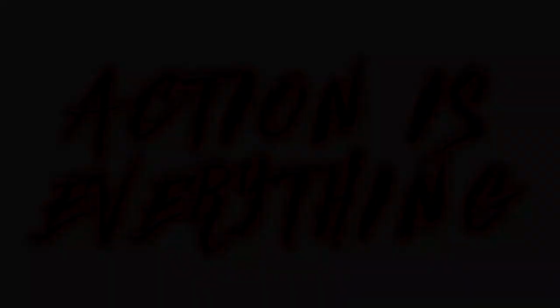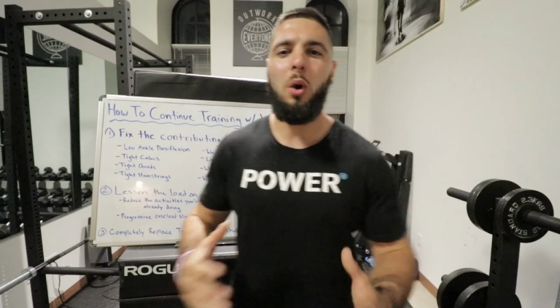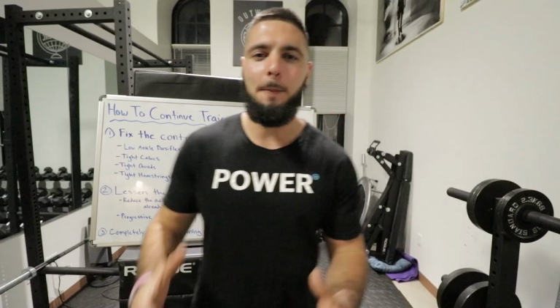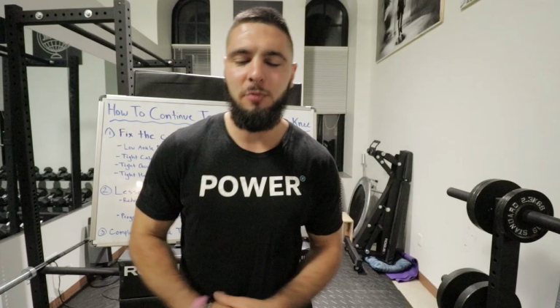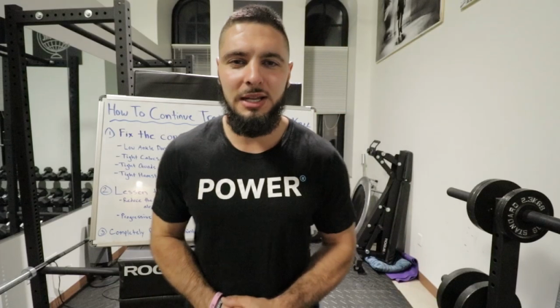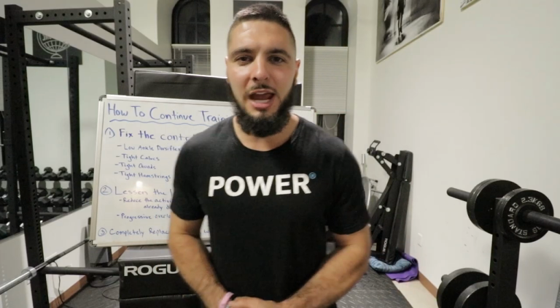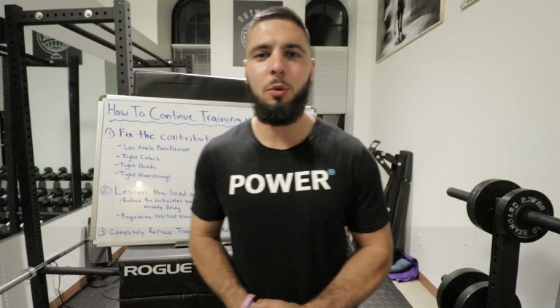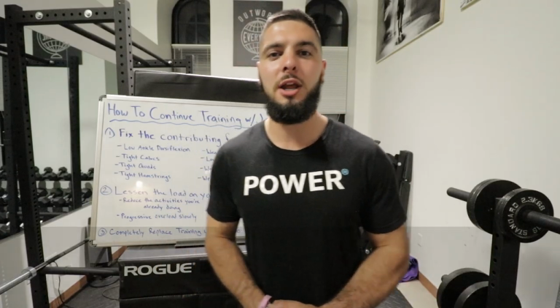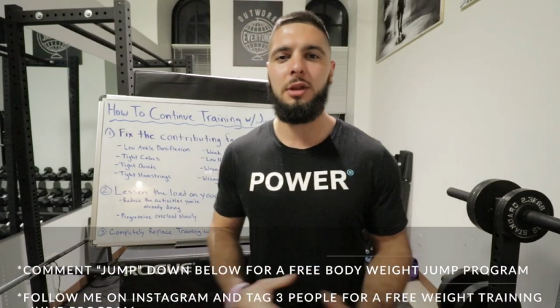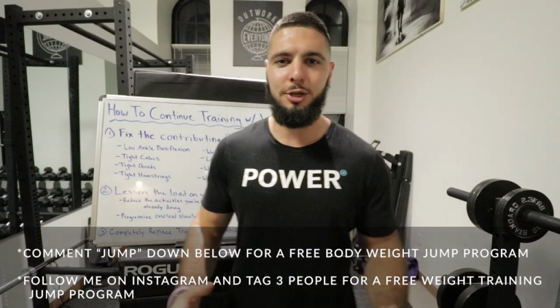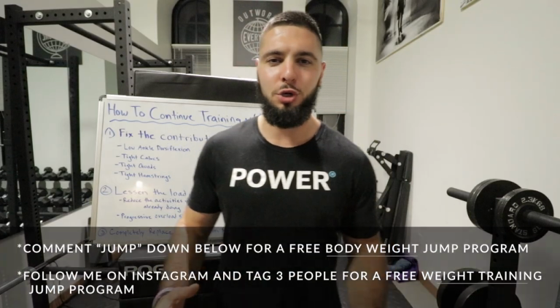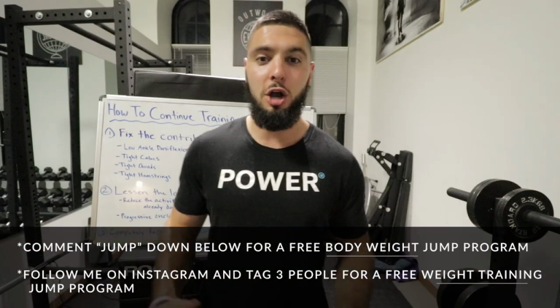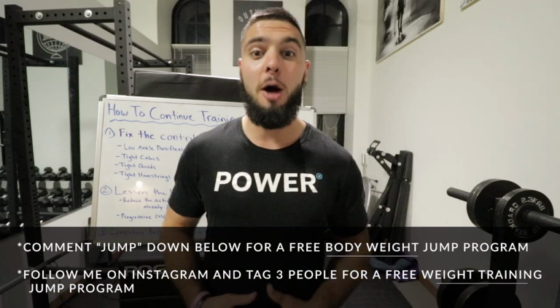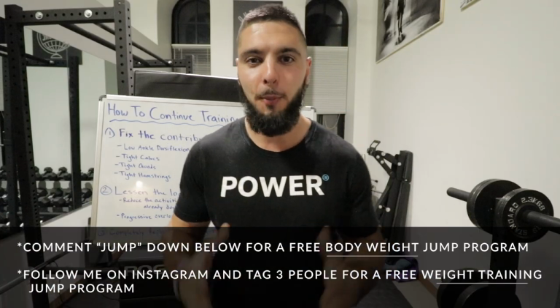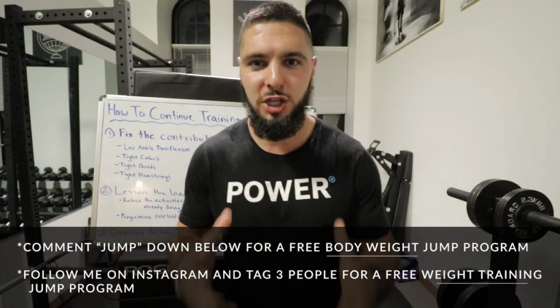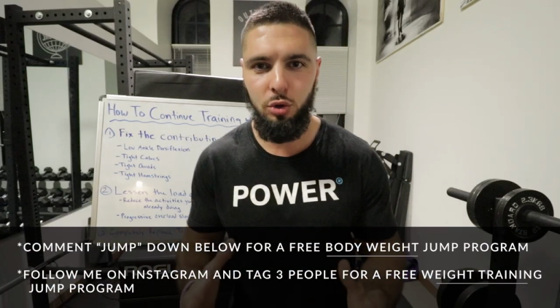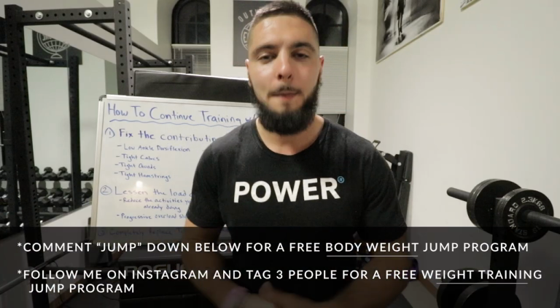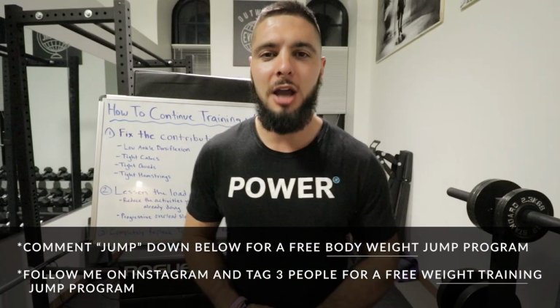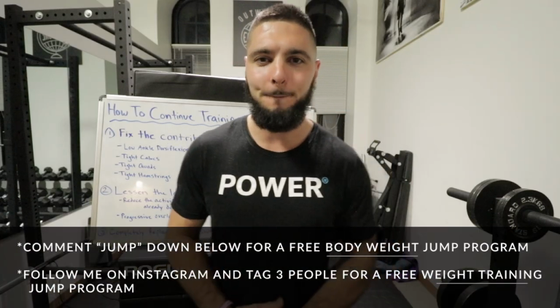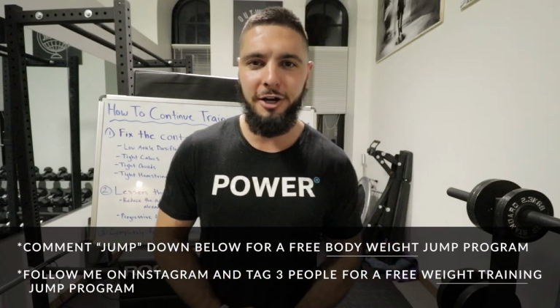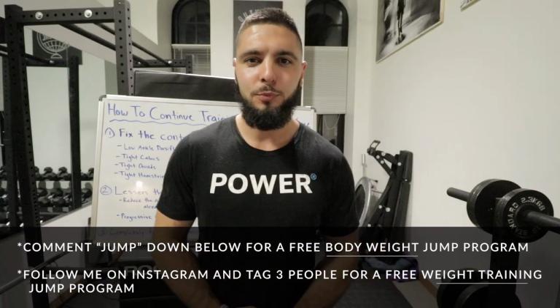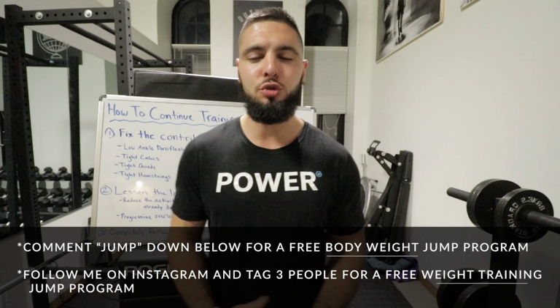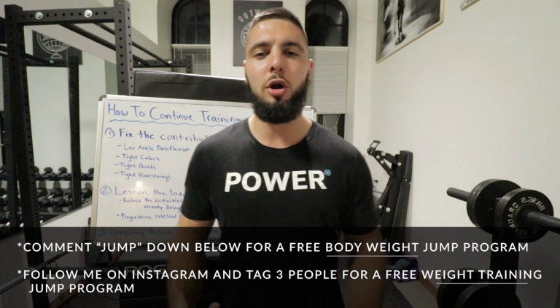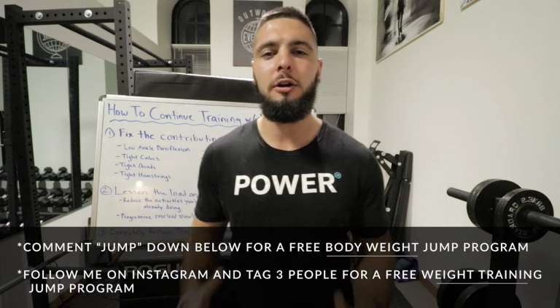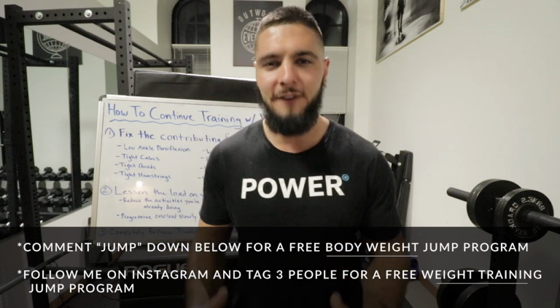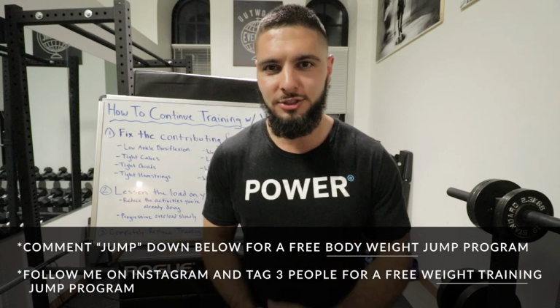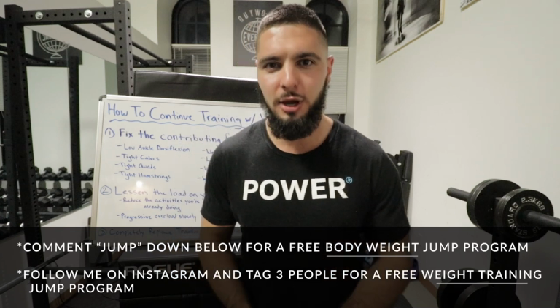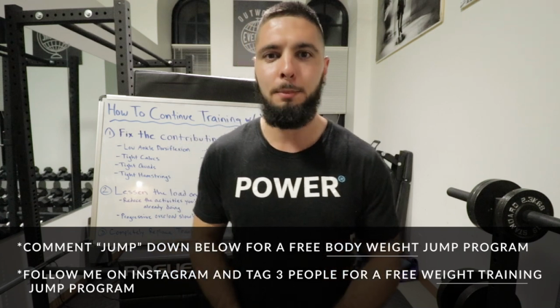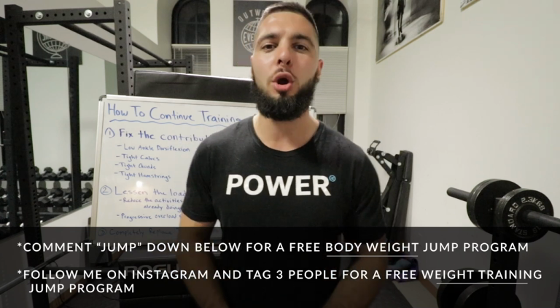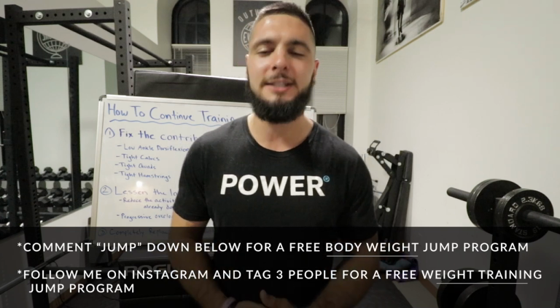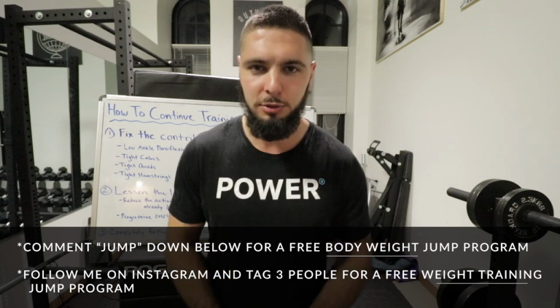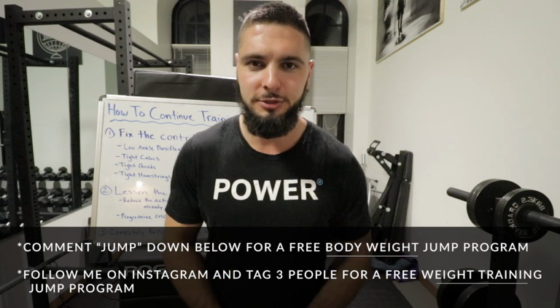What's up everybody? Nathaniel Morton here with Nathanielmorton.com, helping you become bigger, stronger, faster, and more explosive.